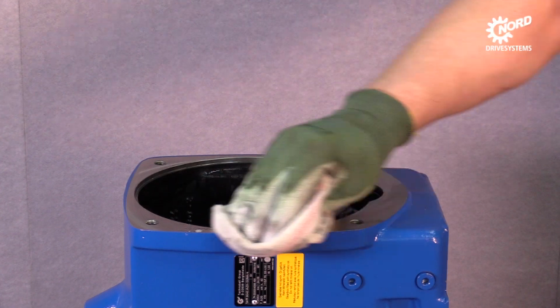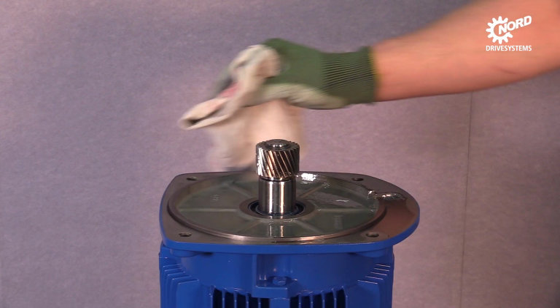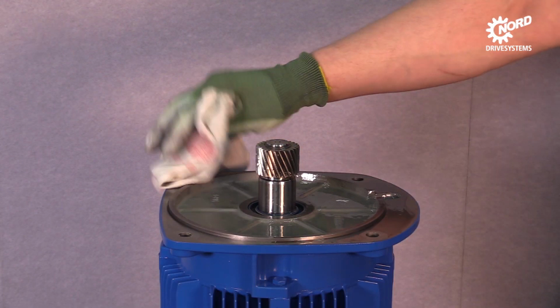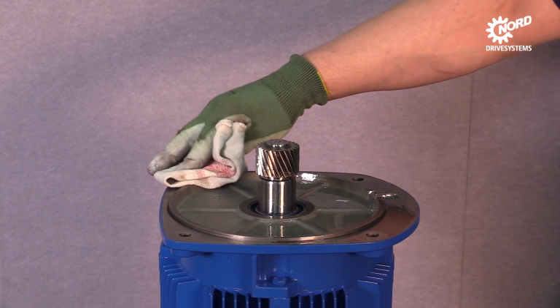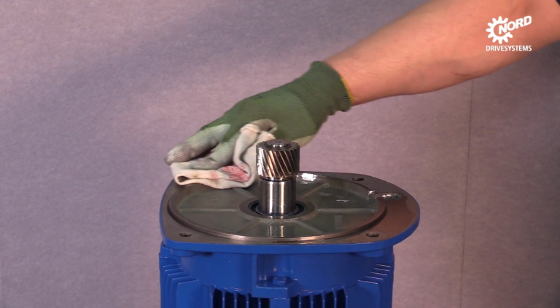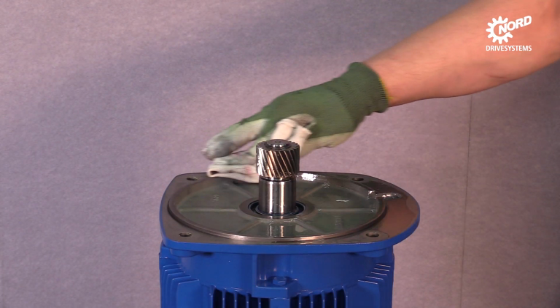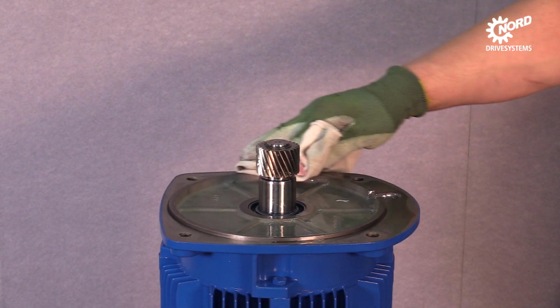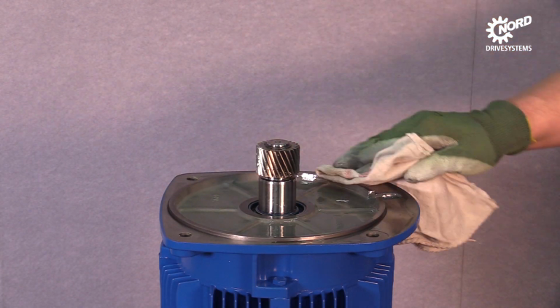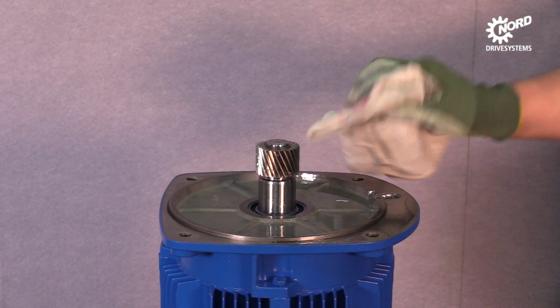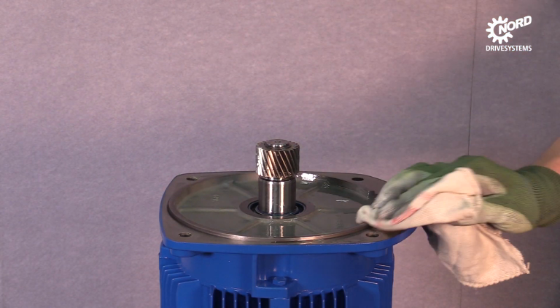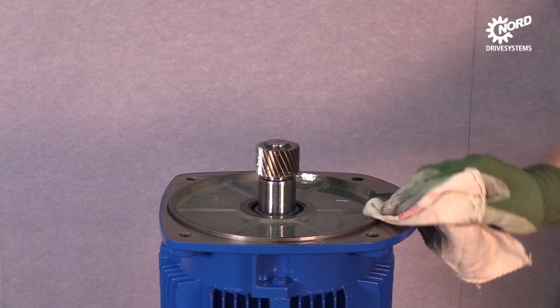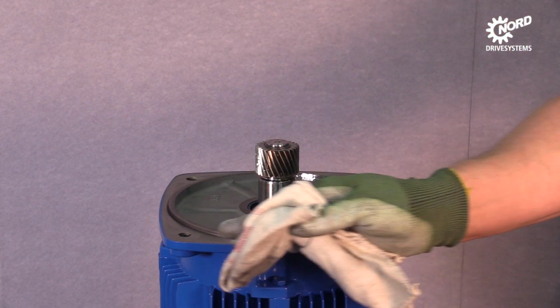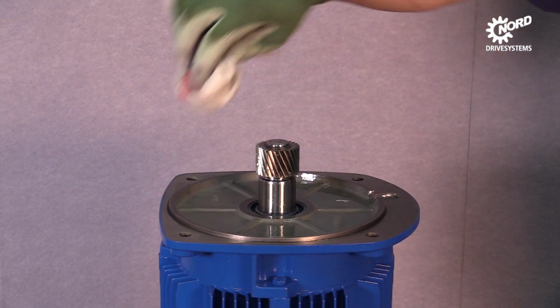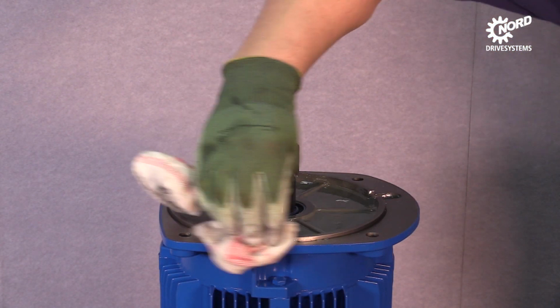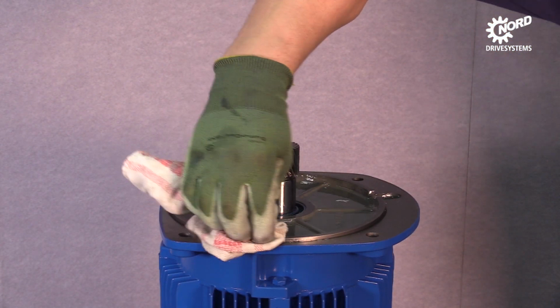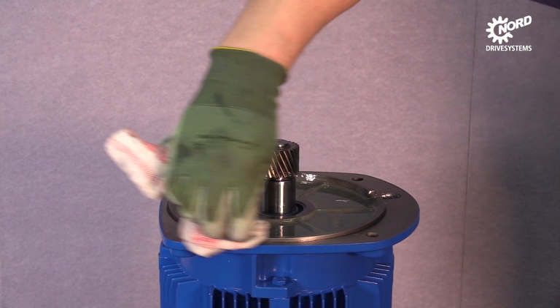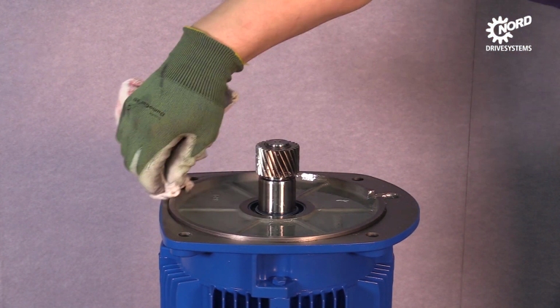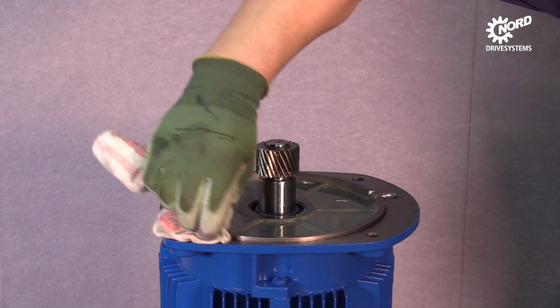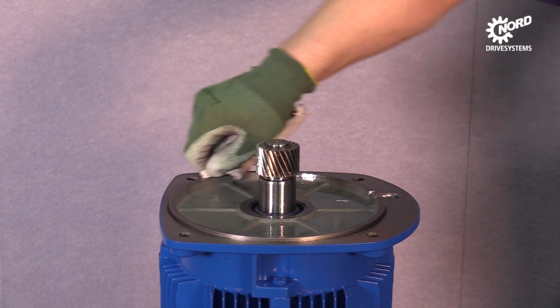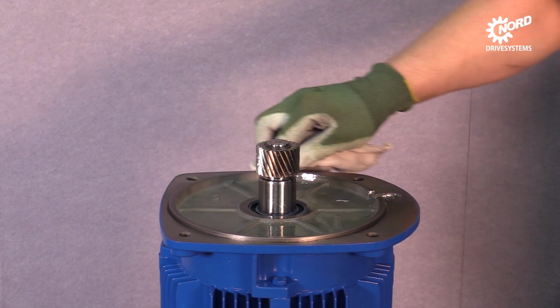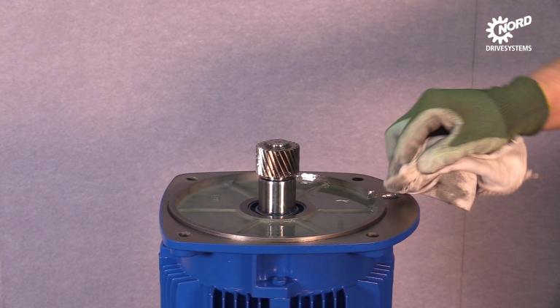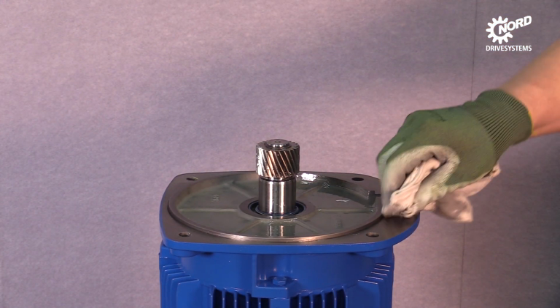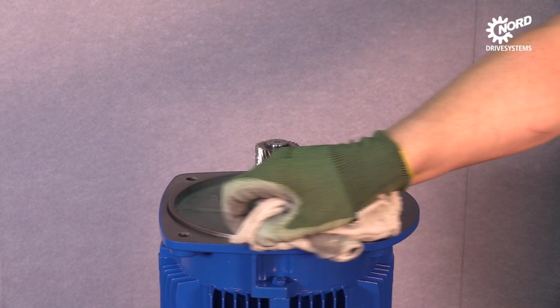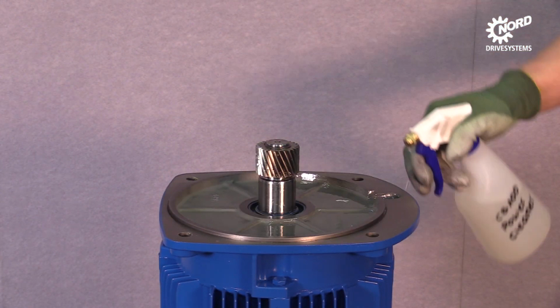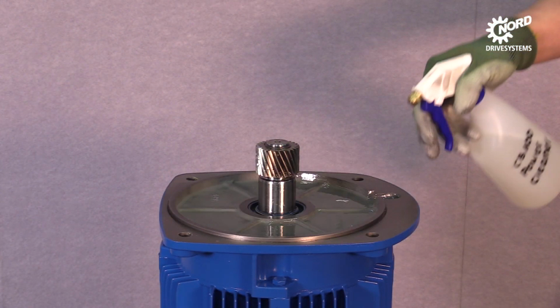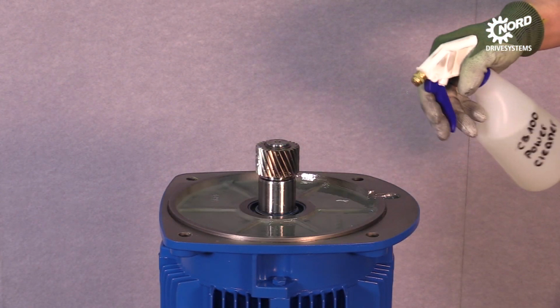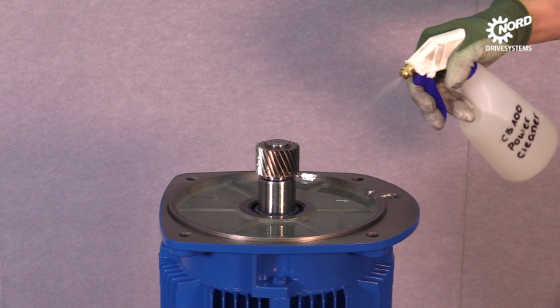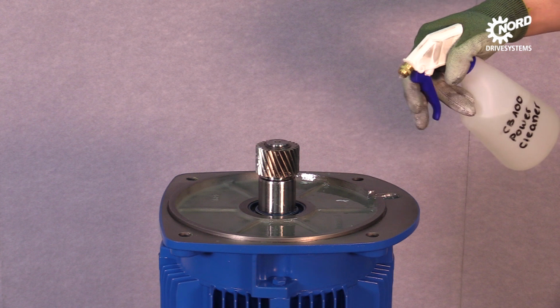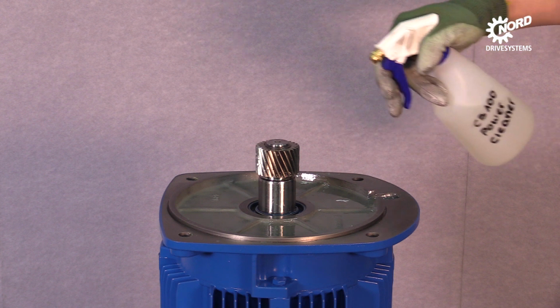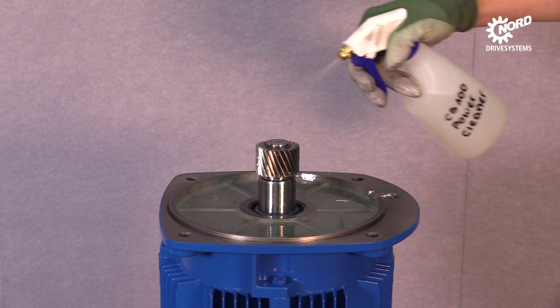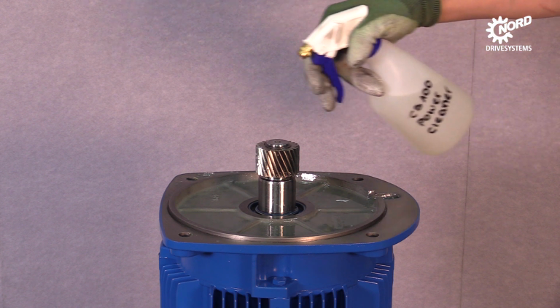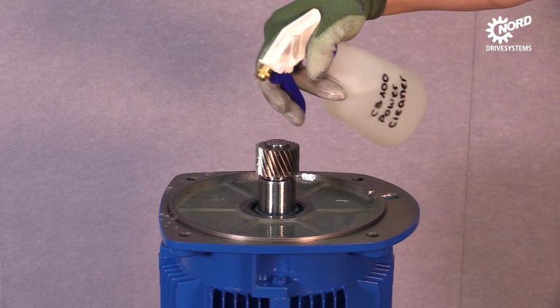The sealing surface of the motor has to be cleaned with a towel first and afterwards with a surface cleaner.